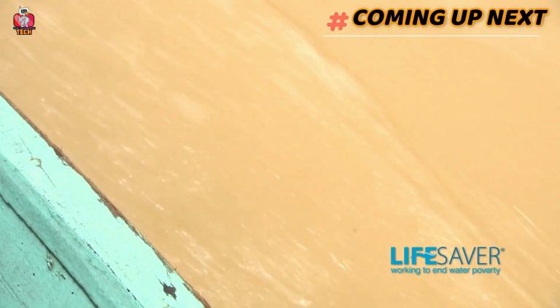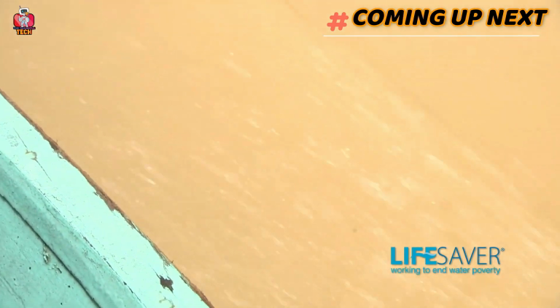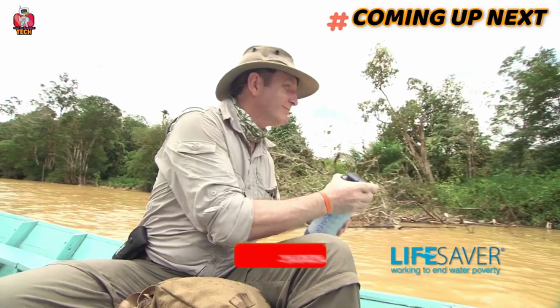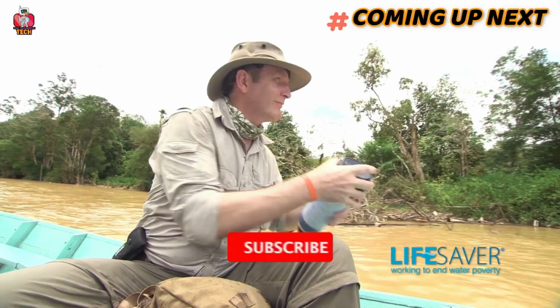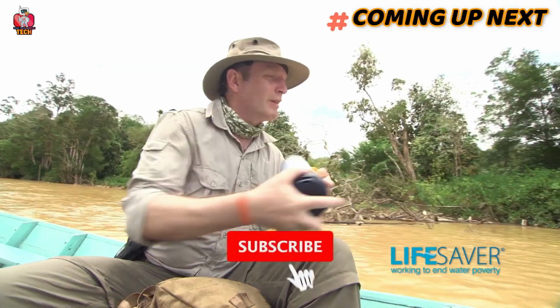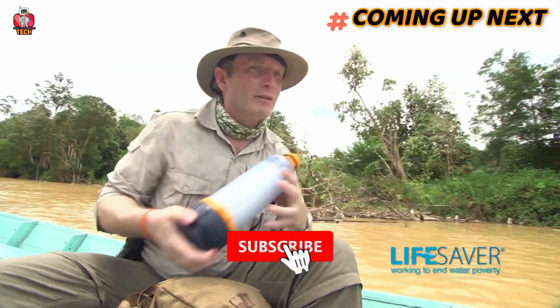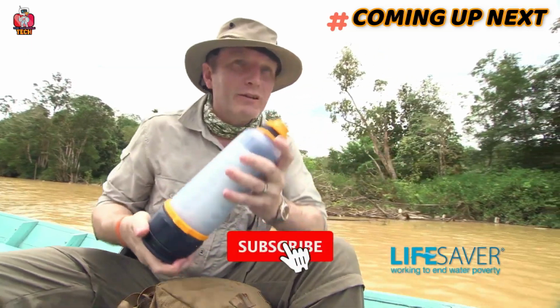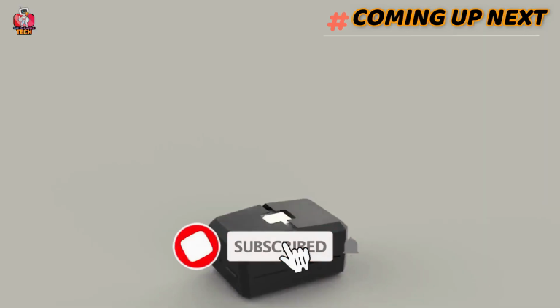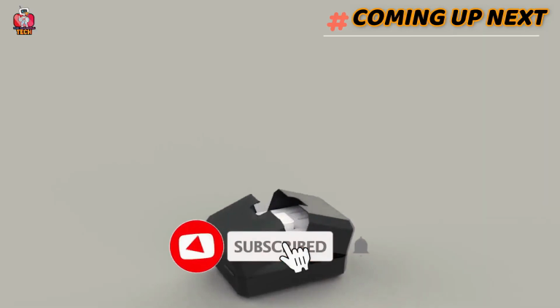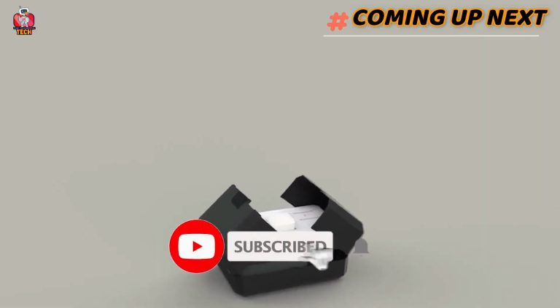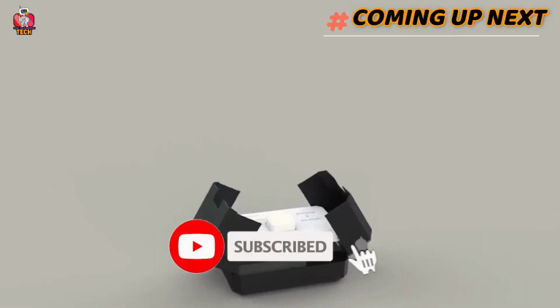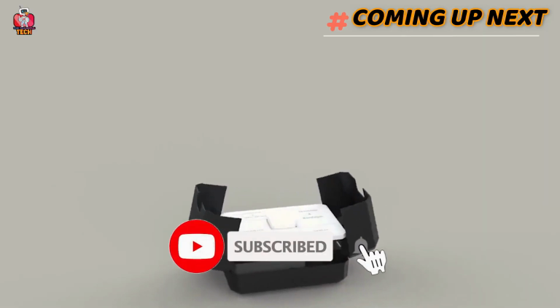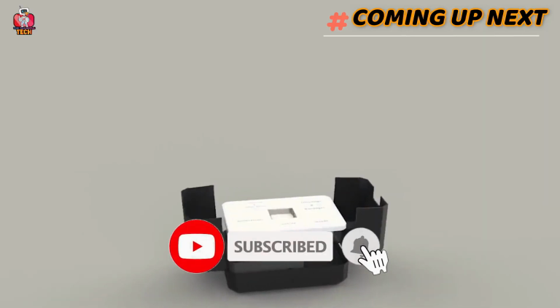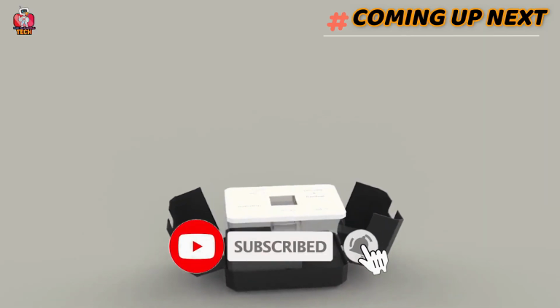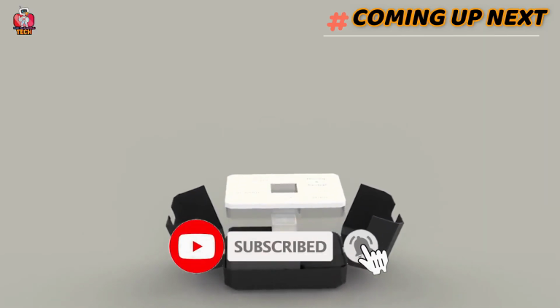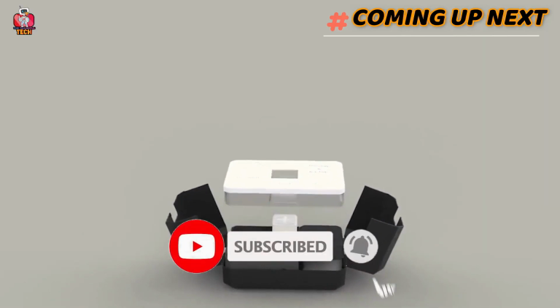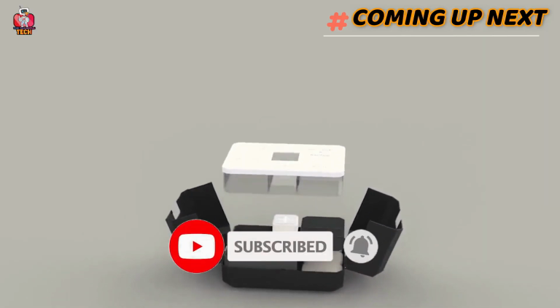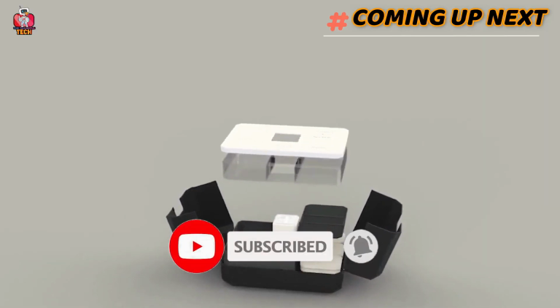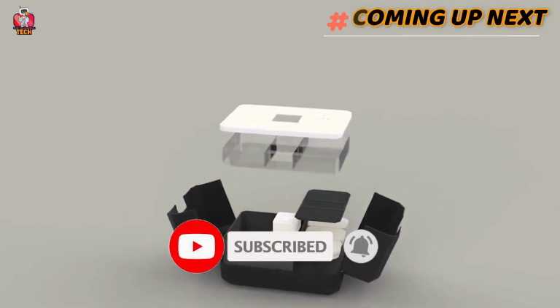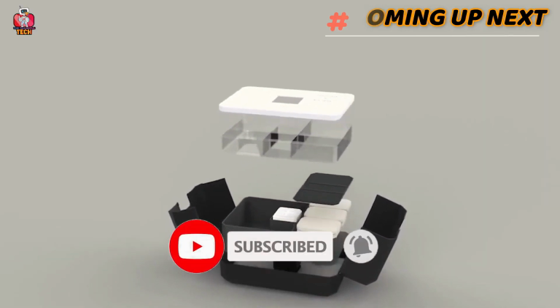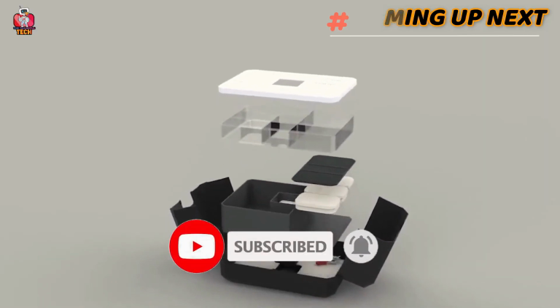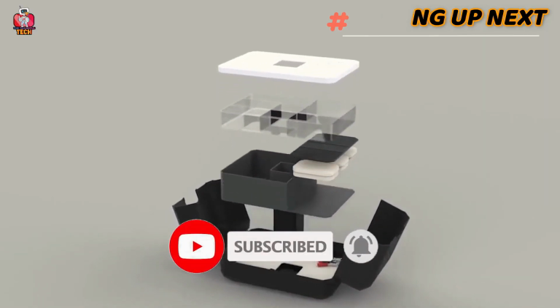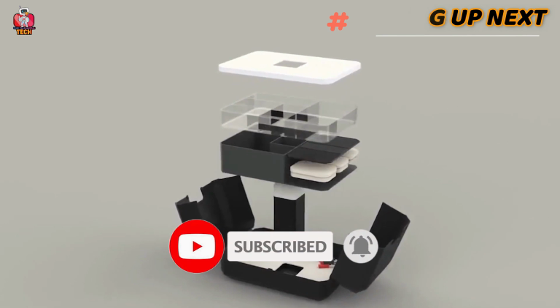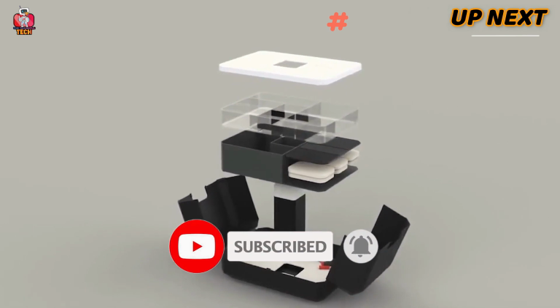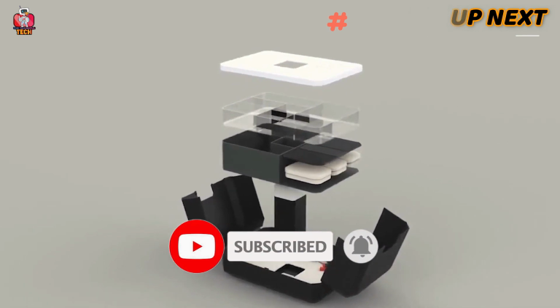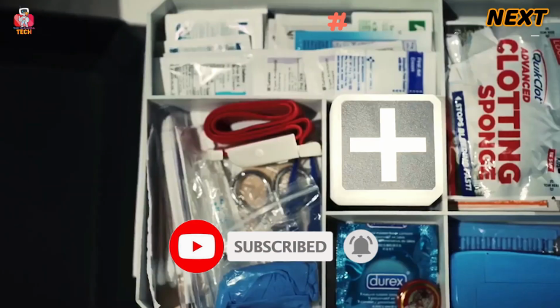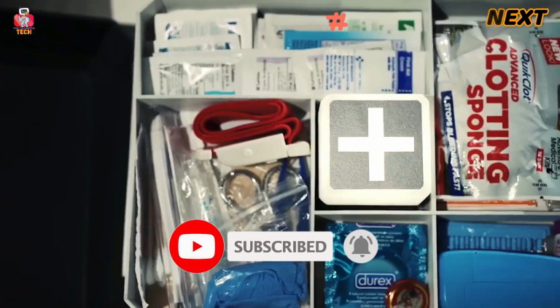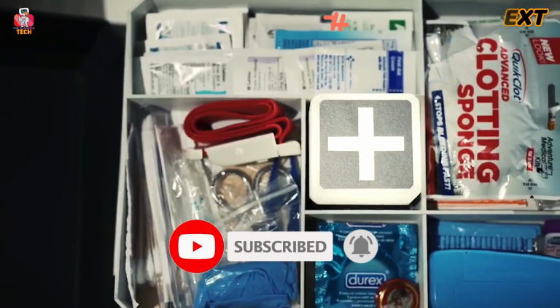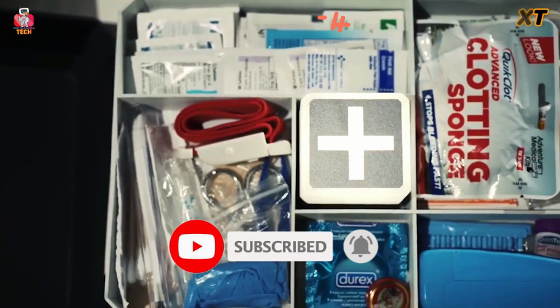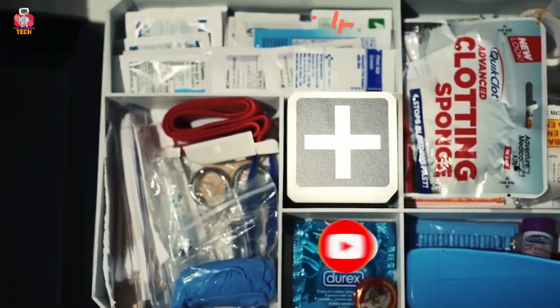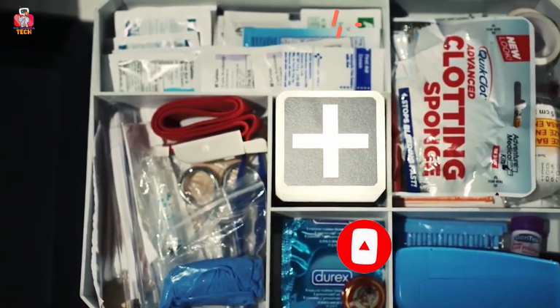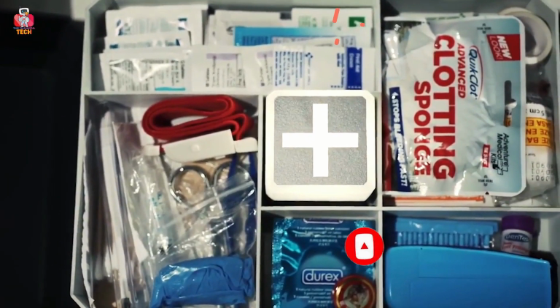Please subscribe and press the bell icon to get the latest tech videos. Sit back, relax, and enjoy the video.